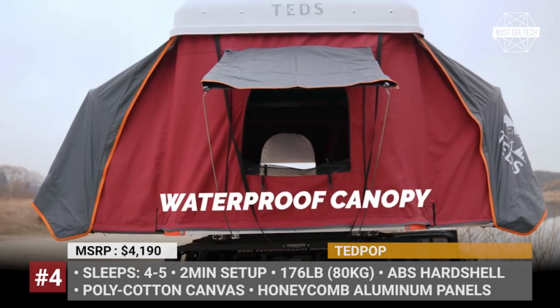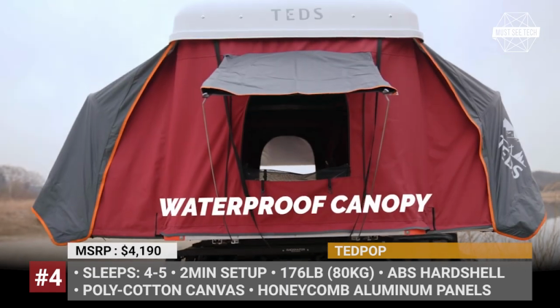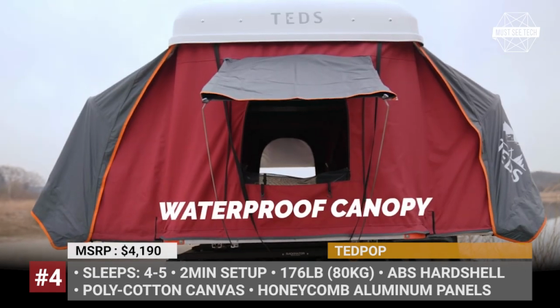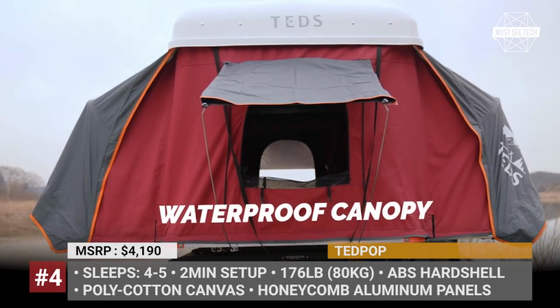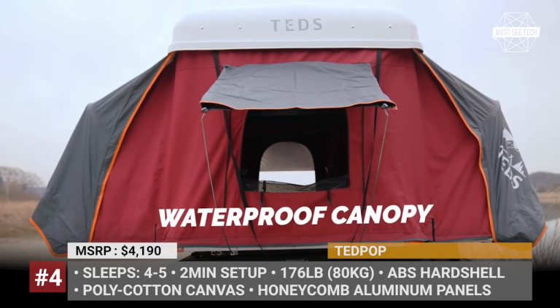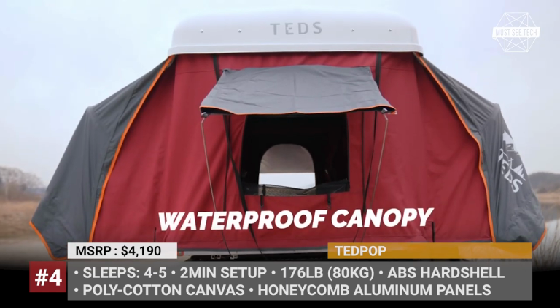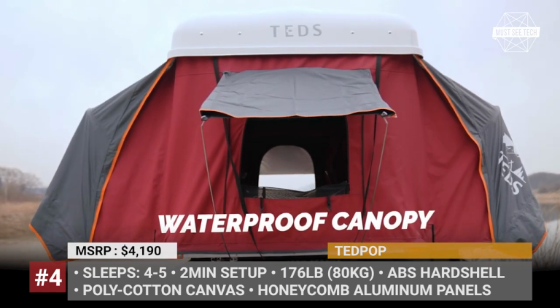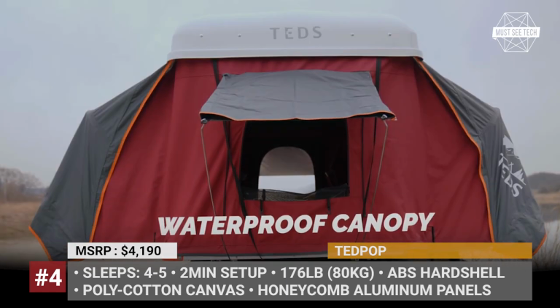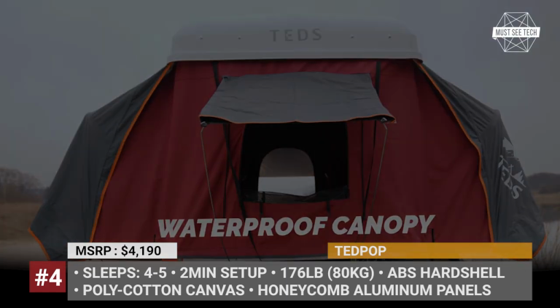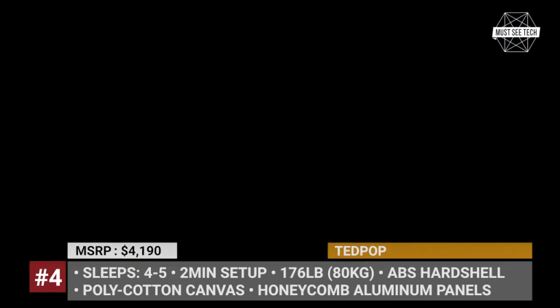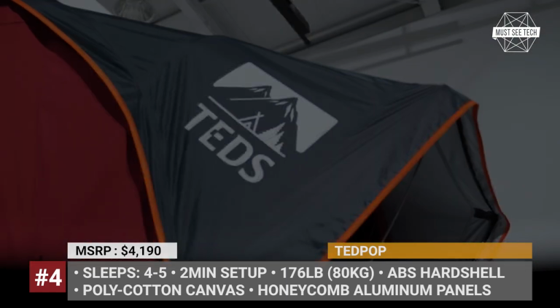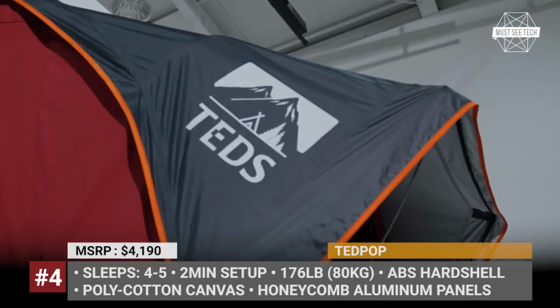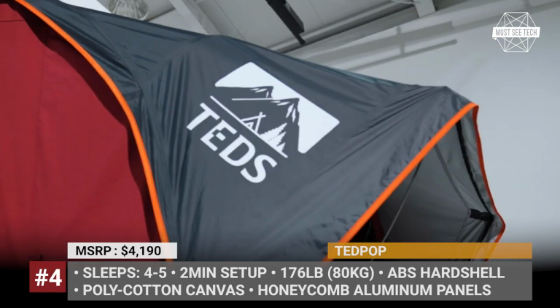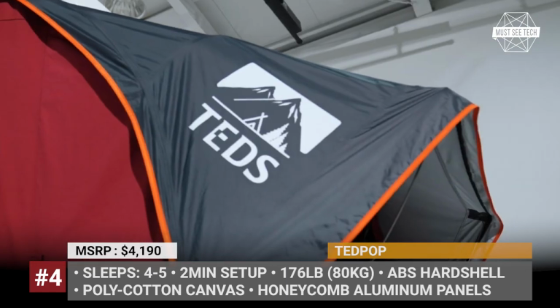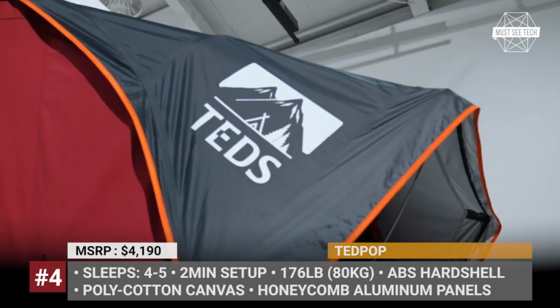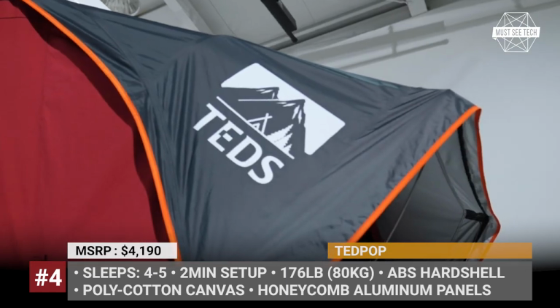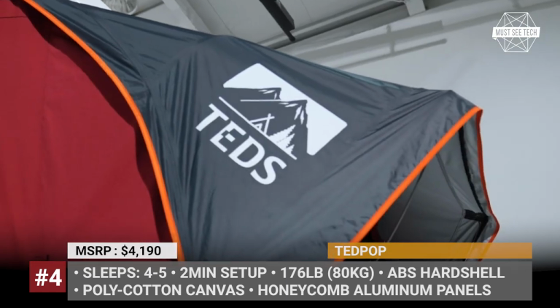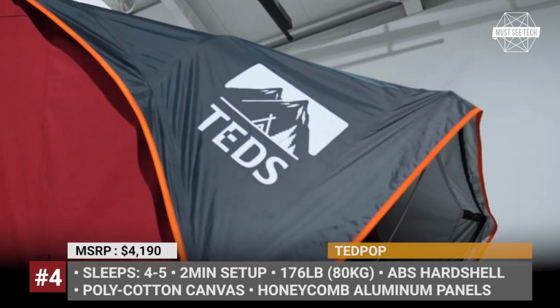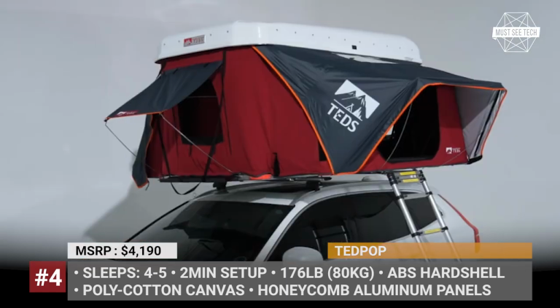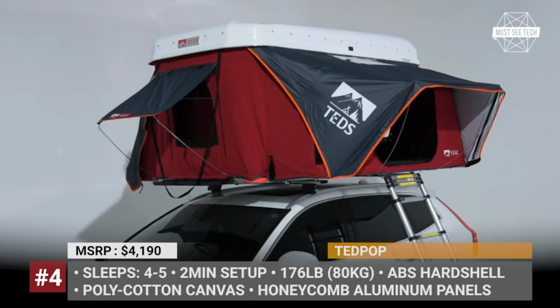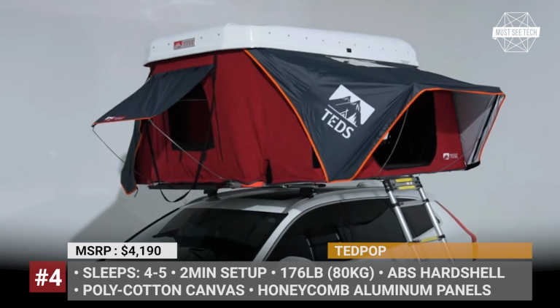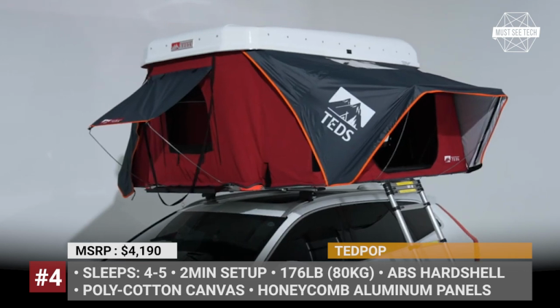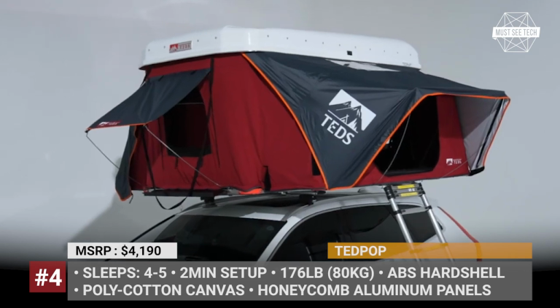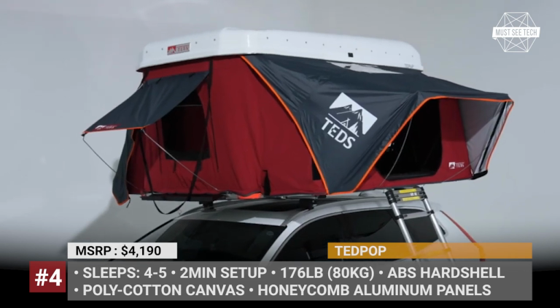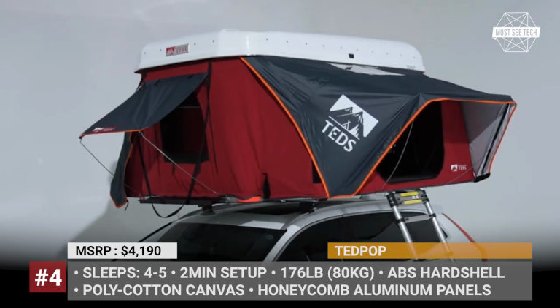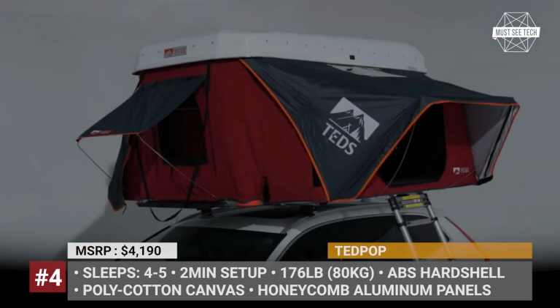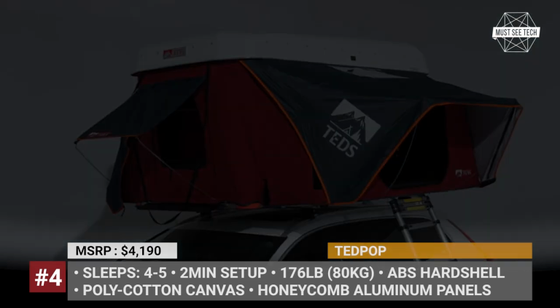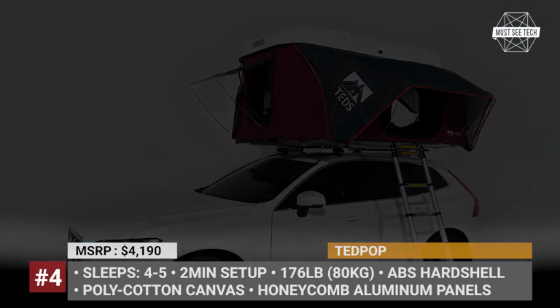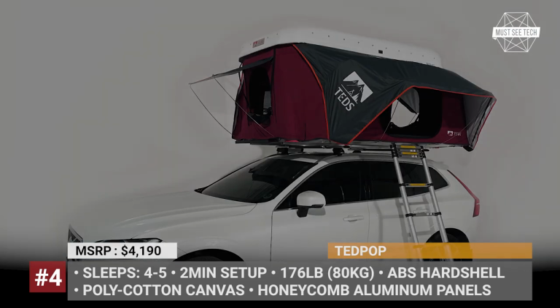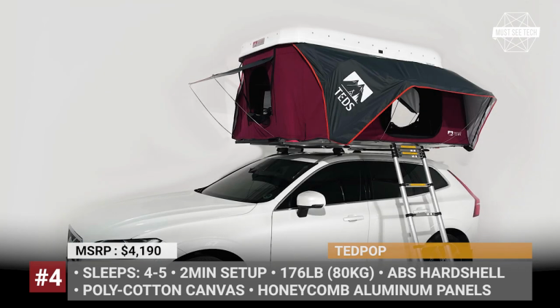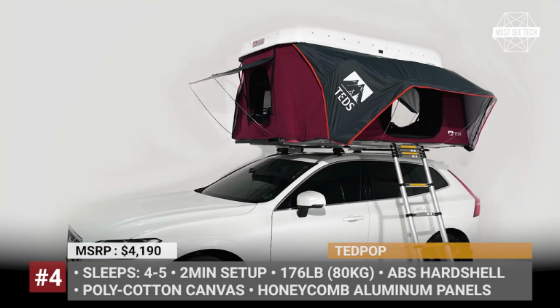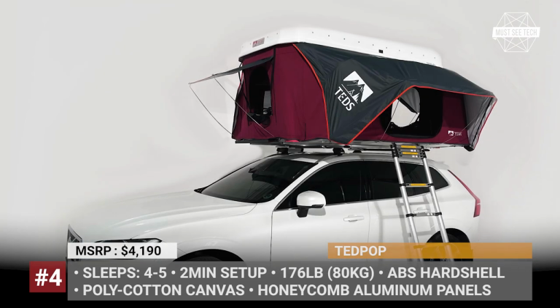In total, there are 4 windows in the poly cotton walls, so from the top you'll be able to enjoy a true 360-degree view.